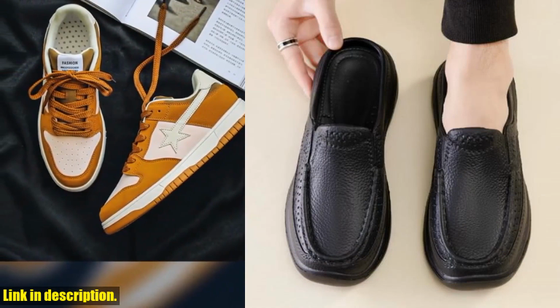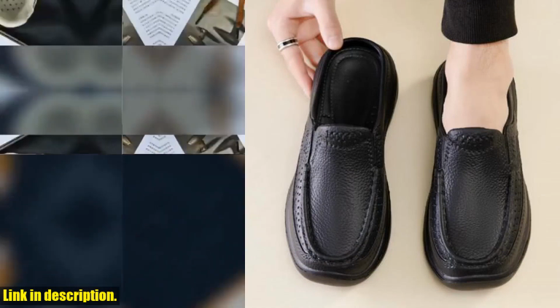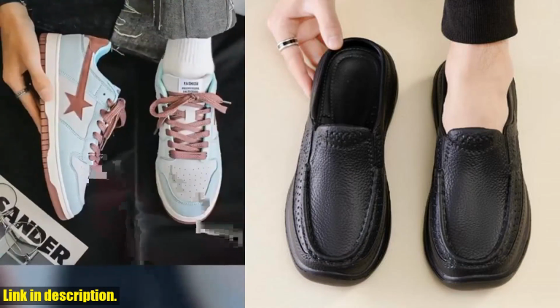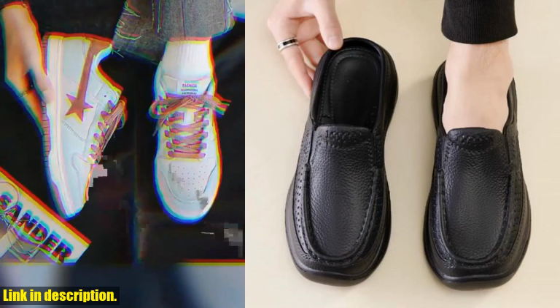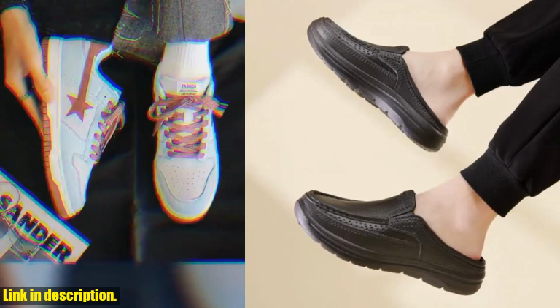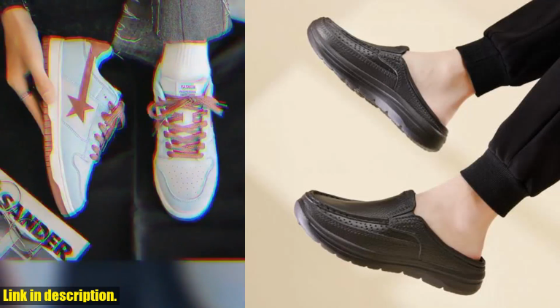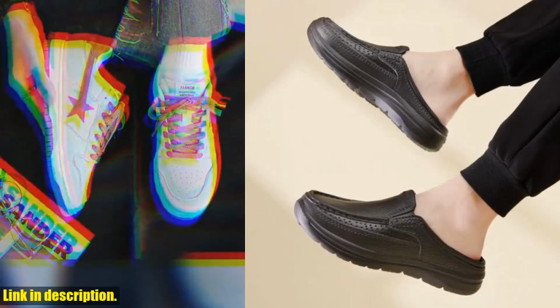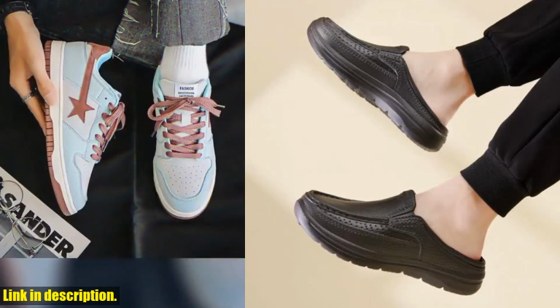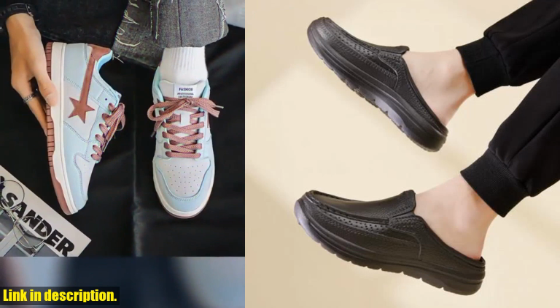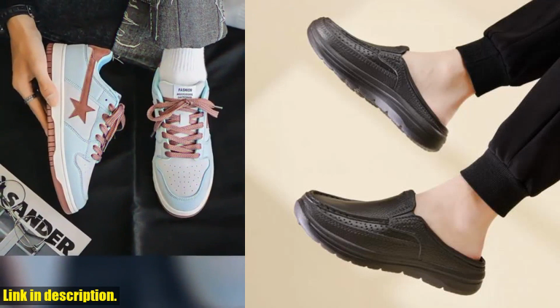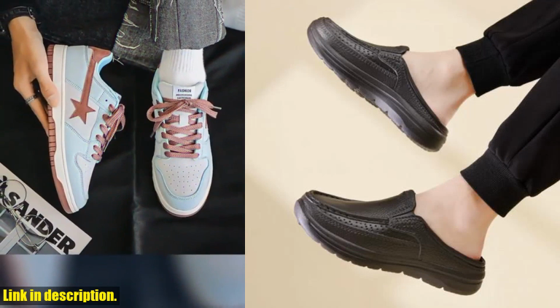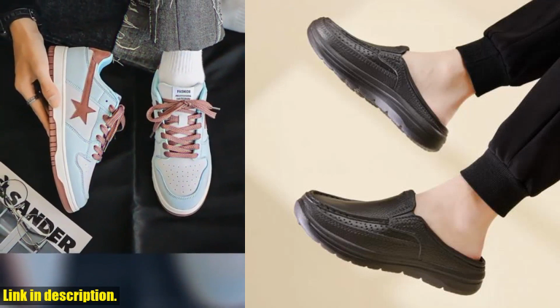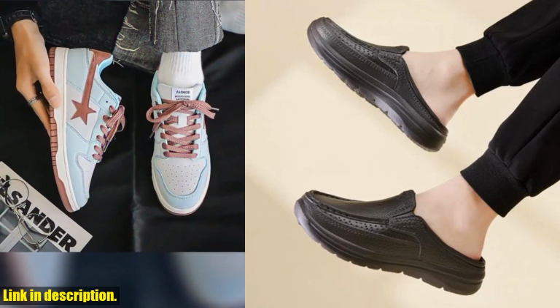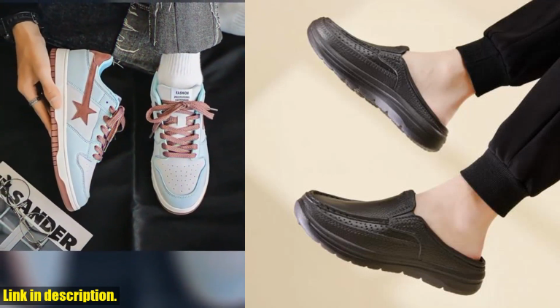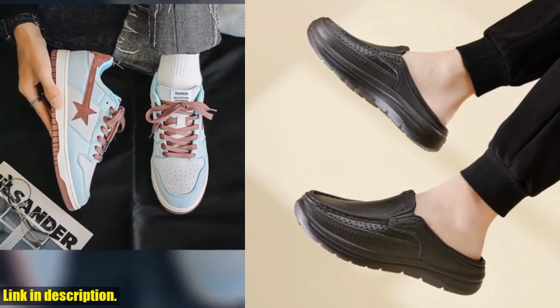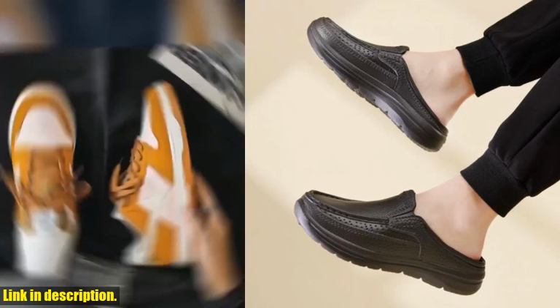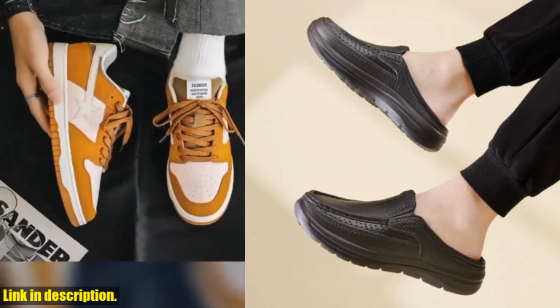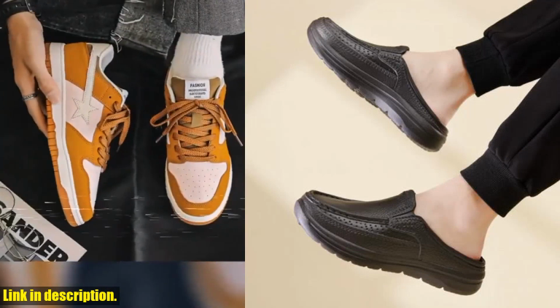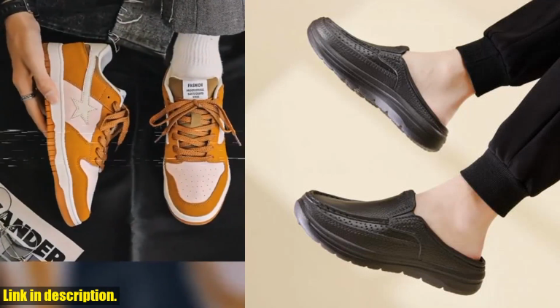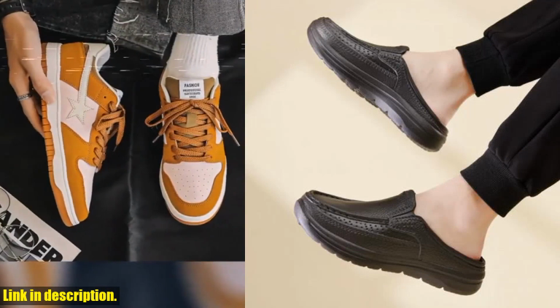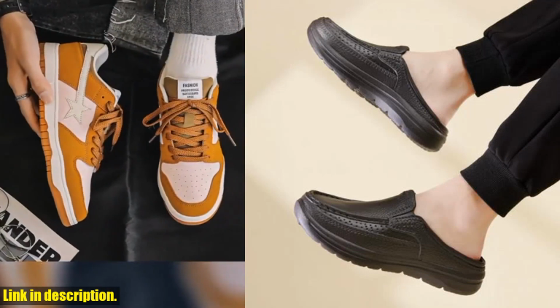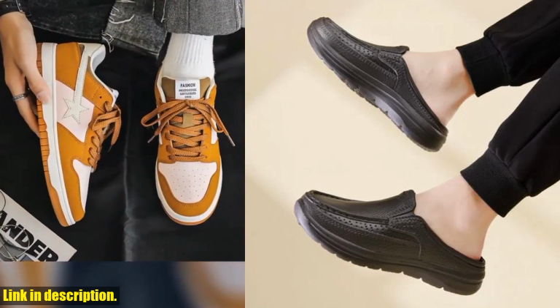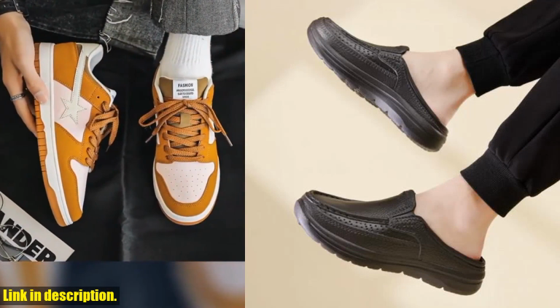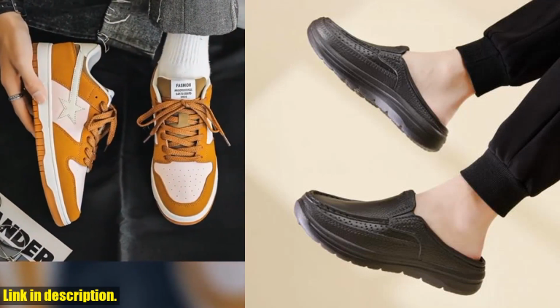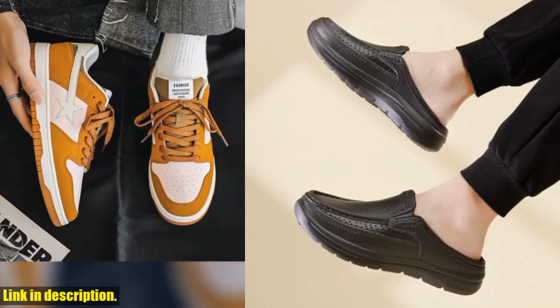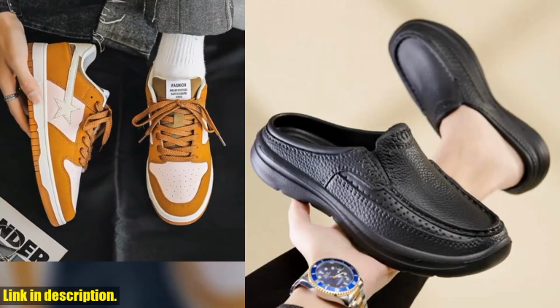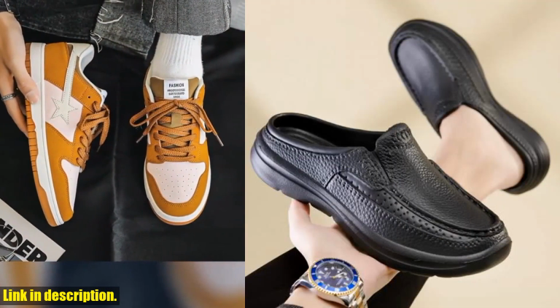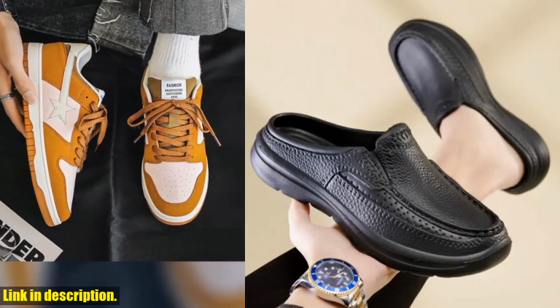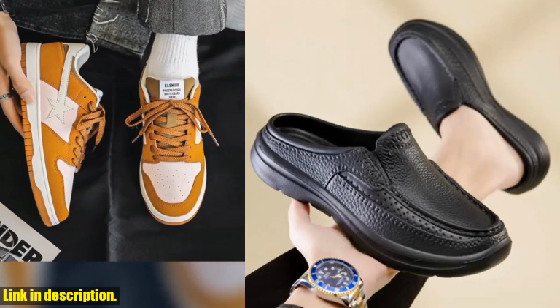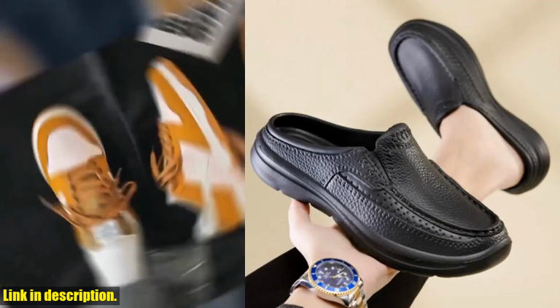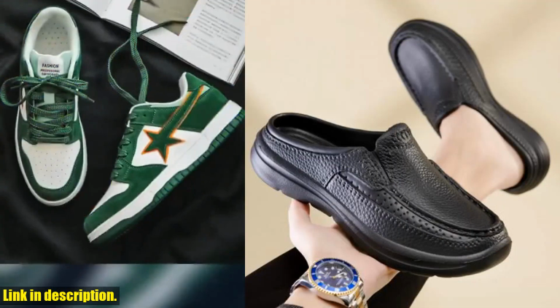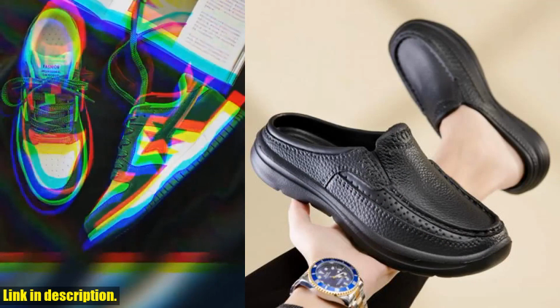They are made of high-quality materials like mesh cloth, PVC, and rubber, further ensuring their durability and comfort.